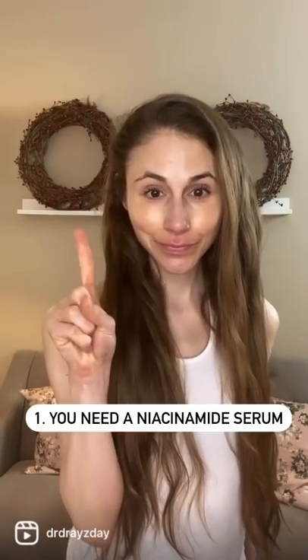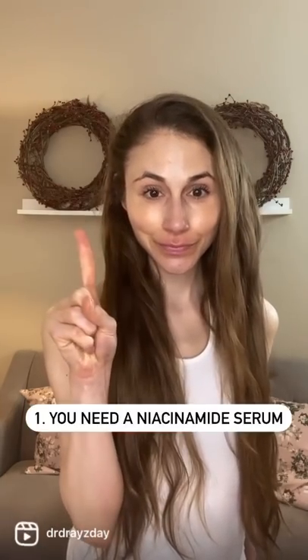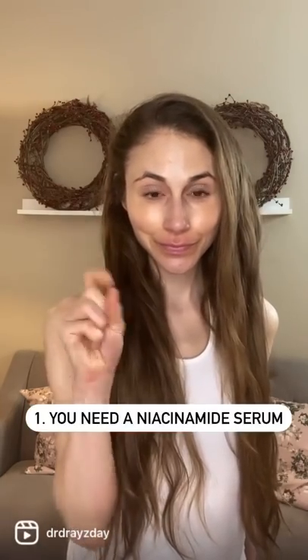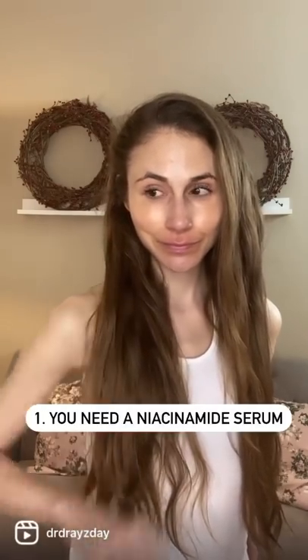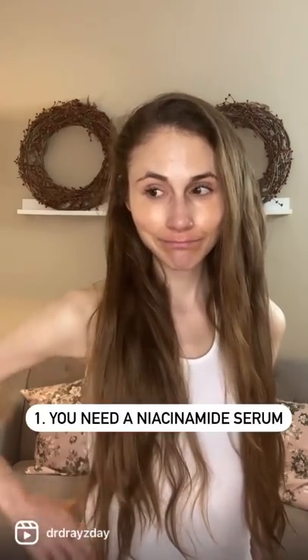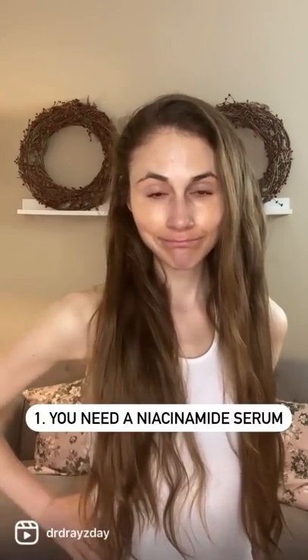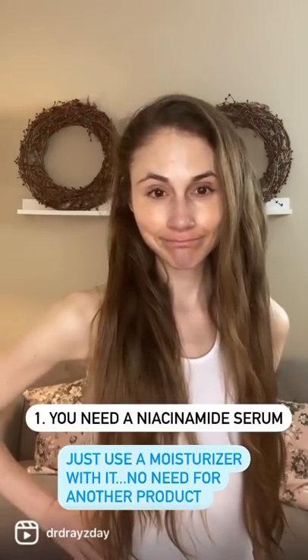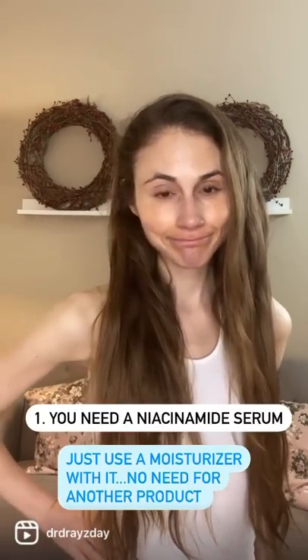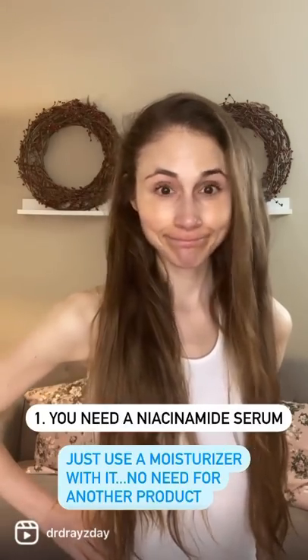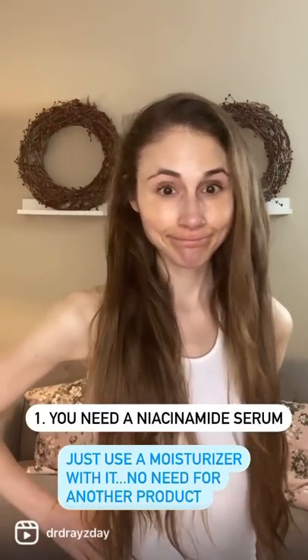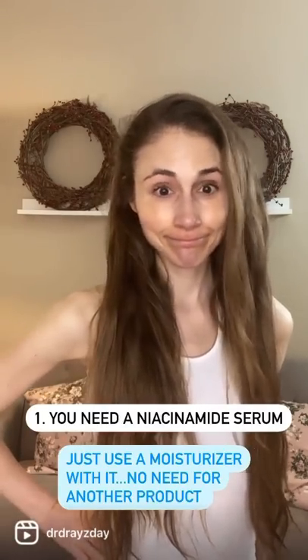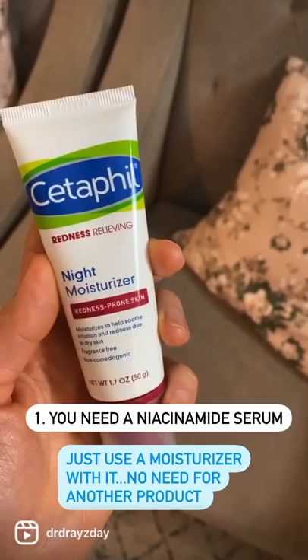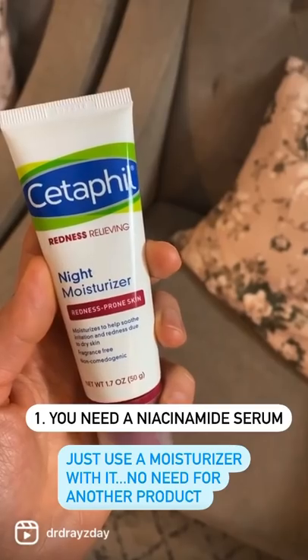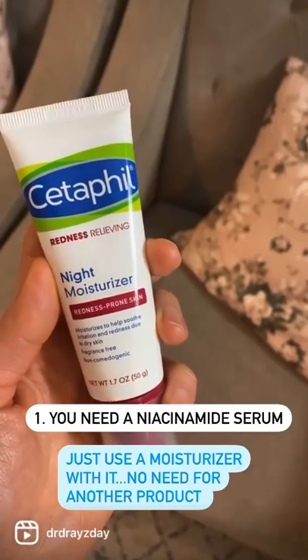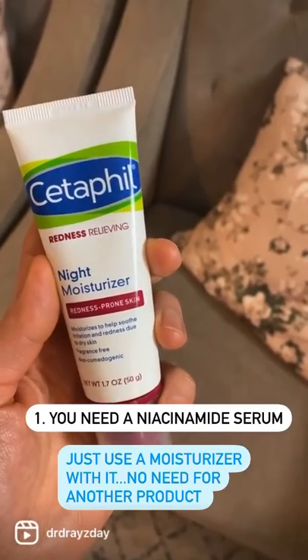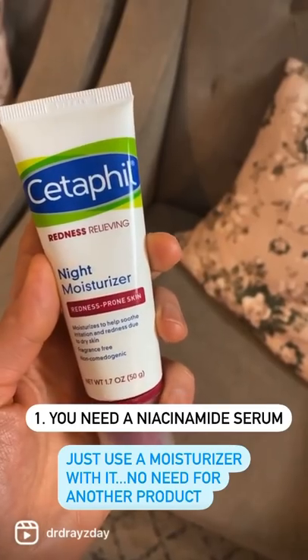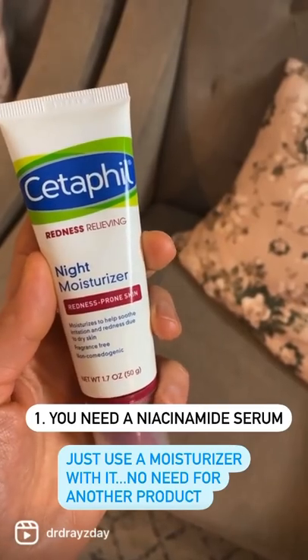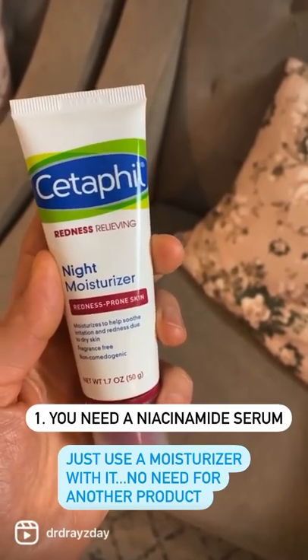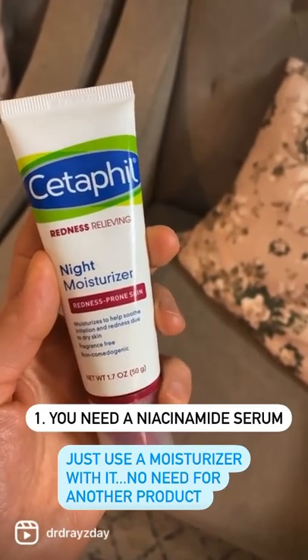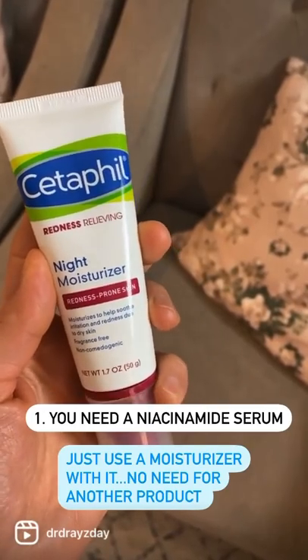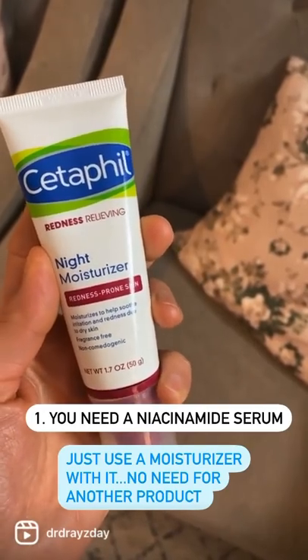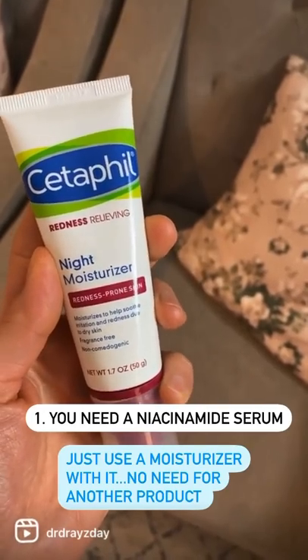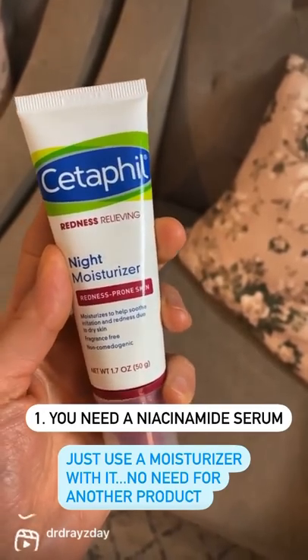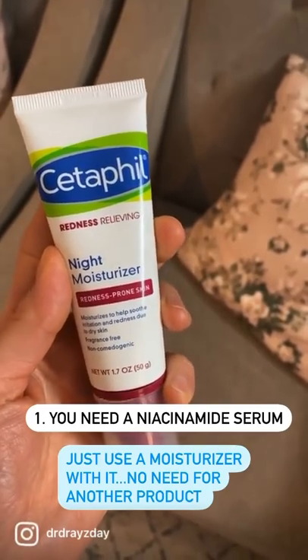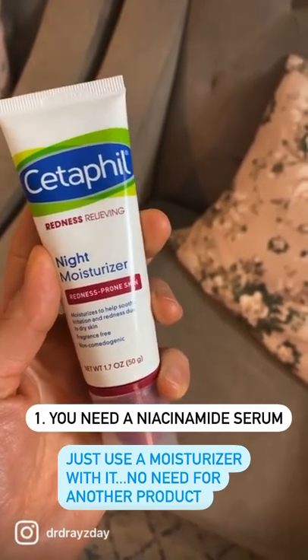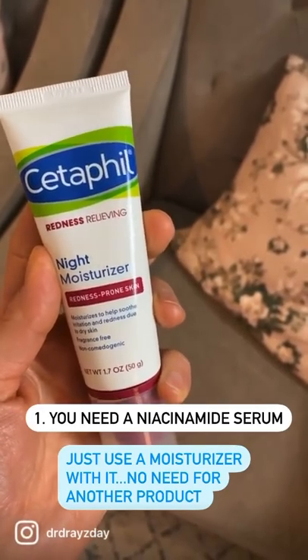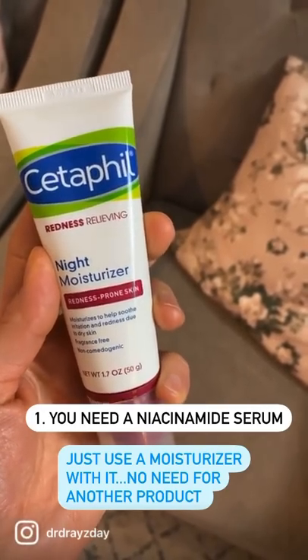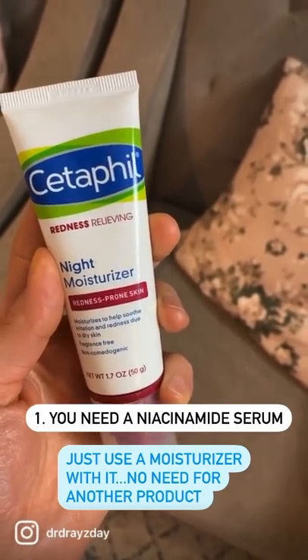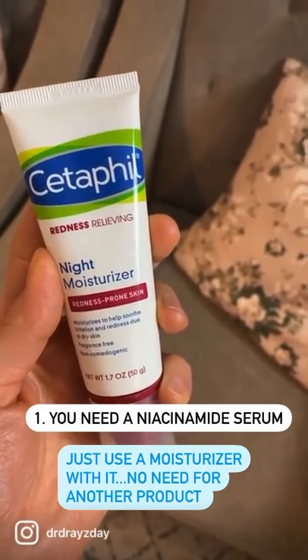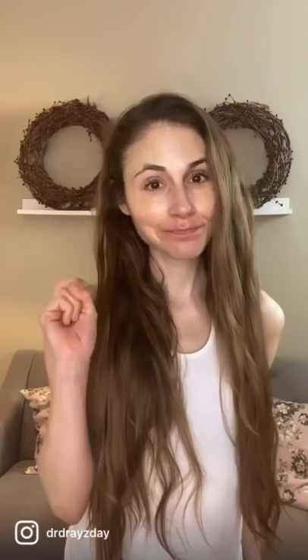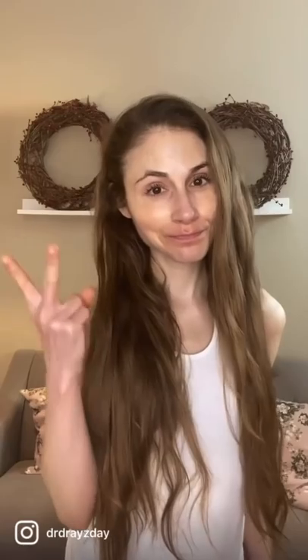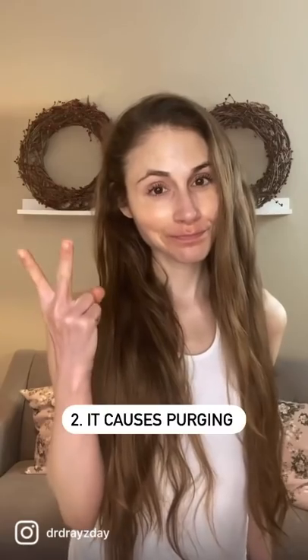Number one: you need a niacinamide serum. You actually don't. It's already in most moisturizers, so check the ingredient list of your moisturizer. Chances are you're already using it.